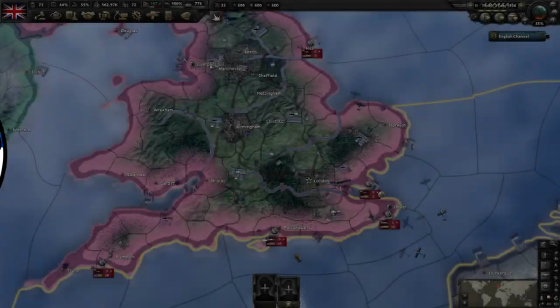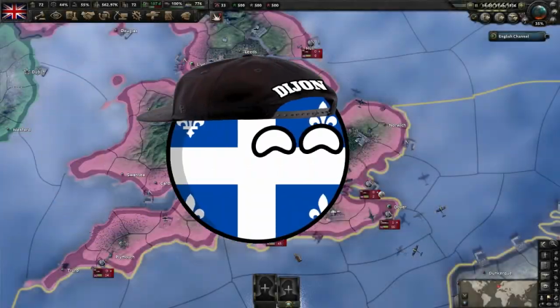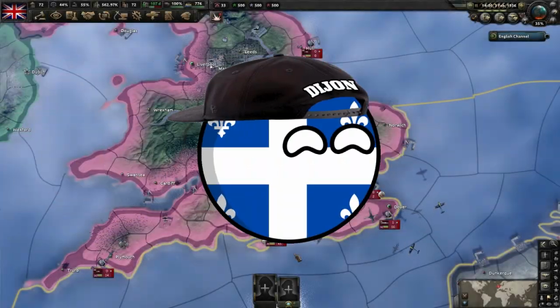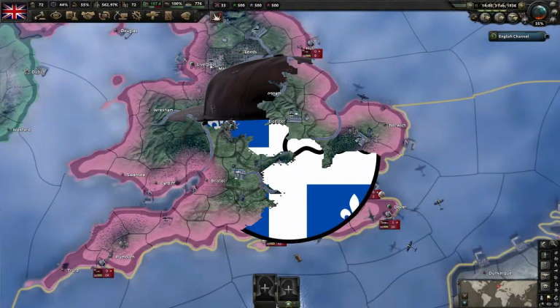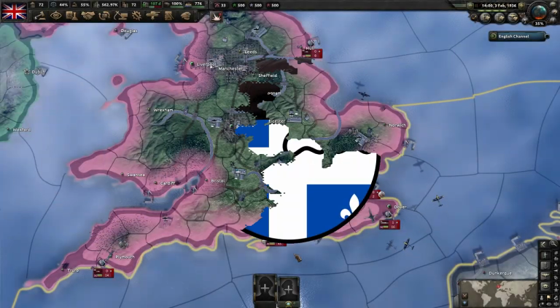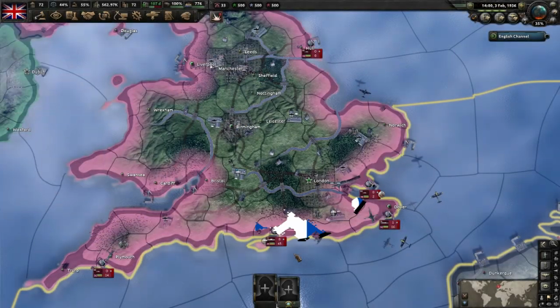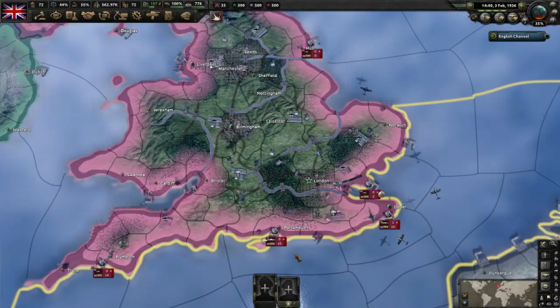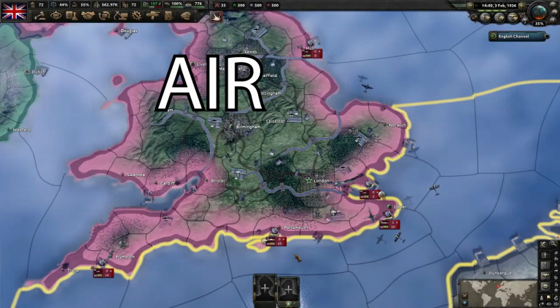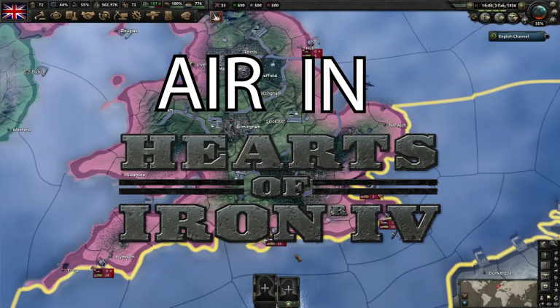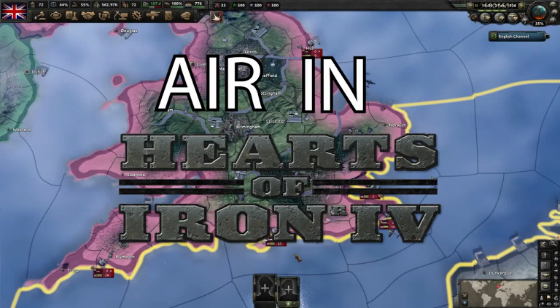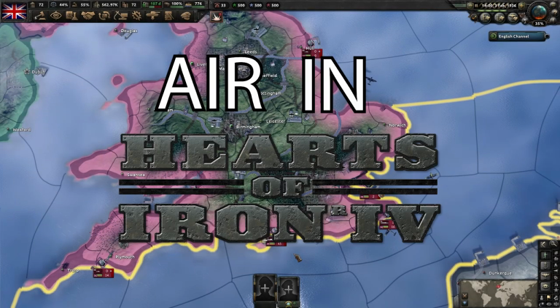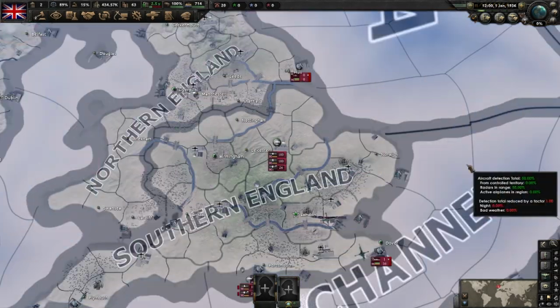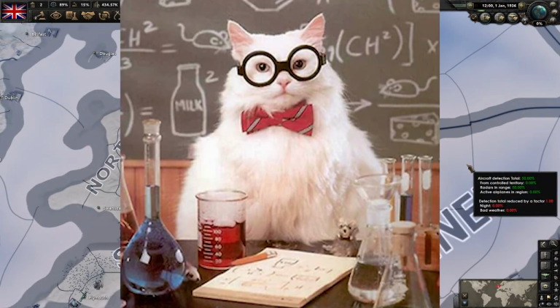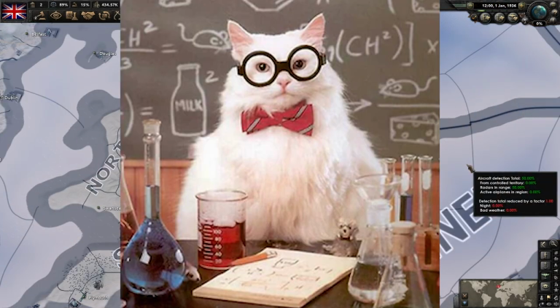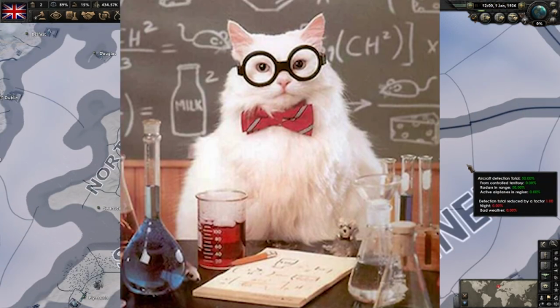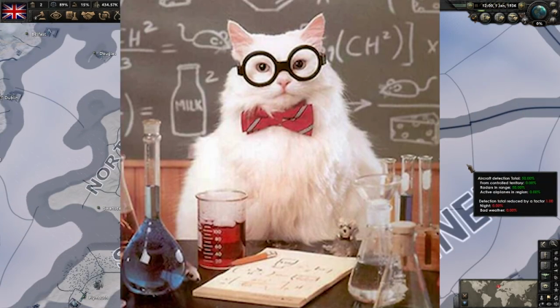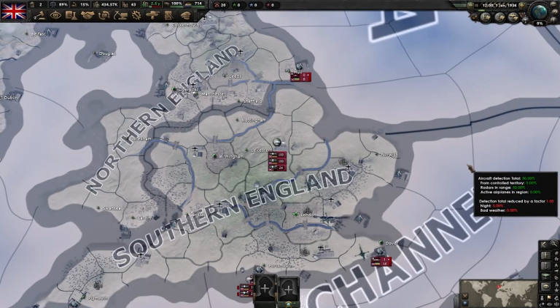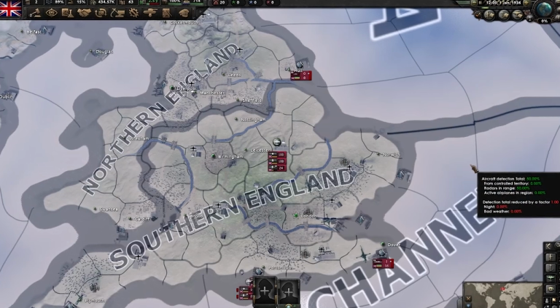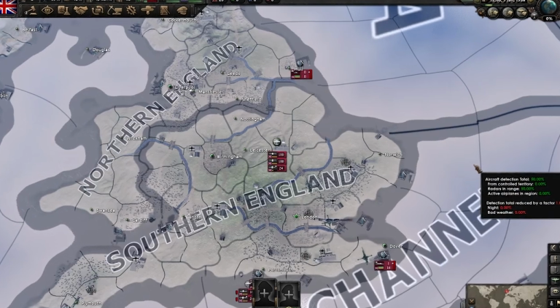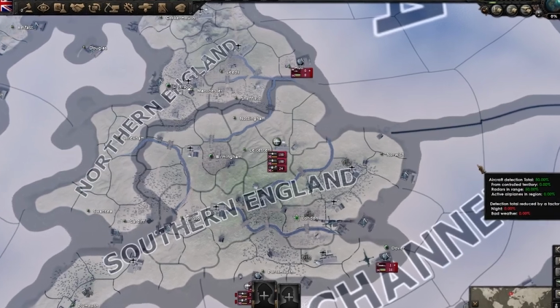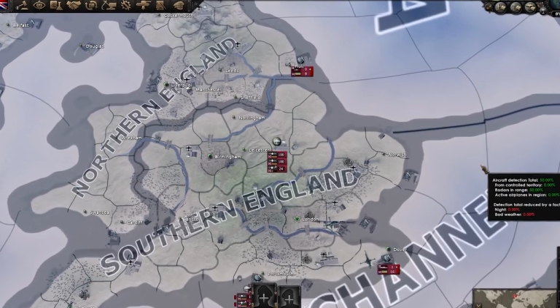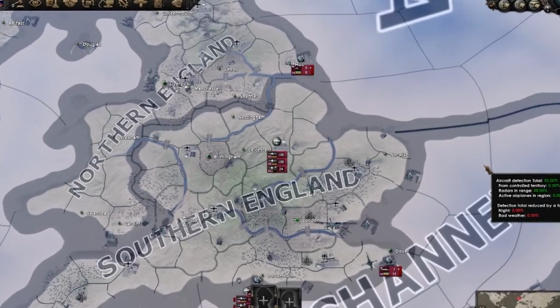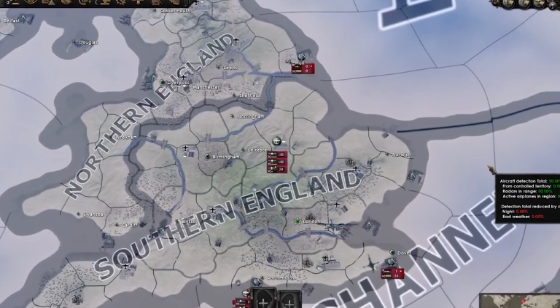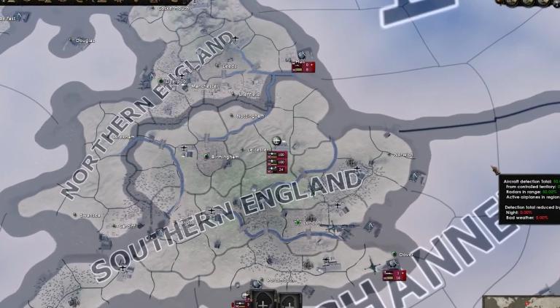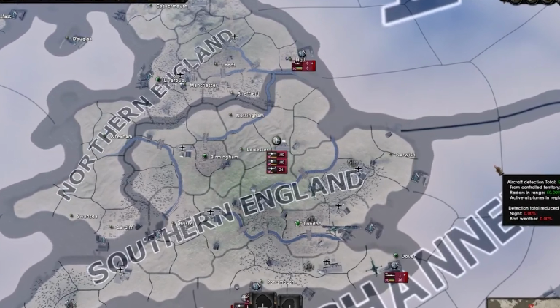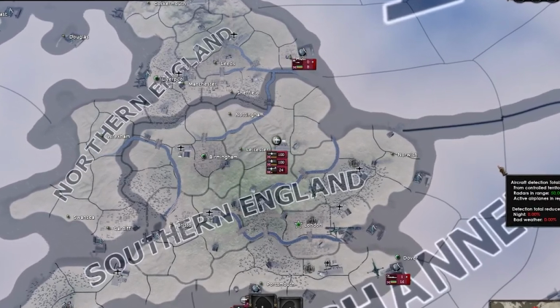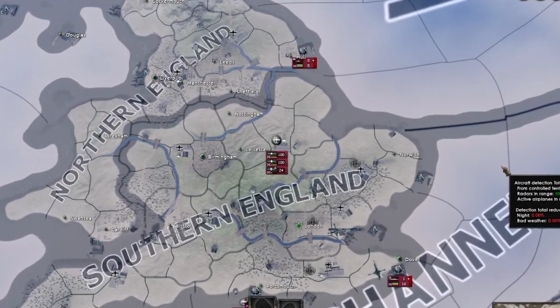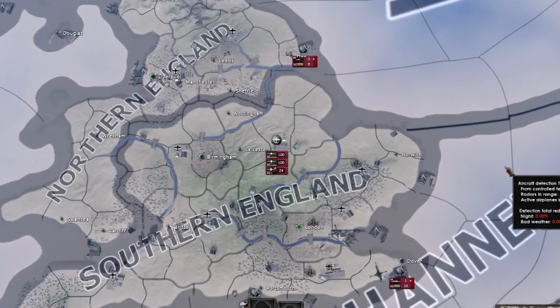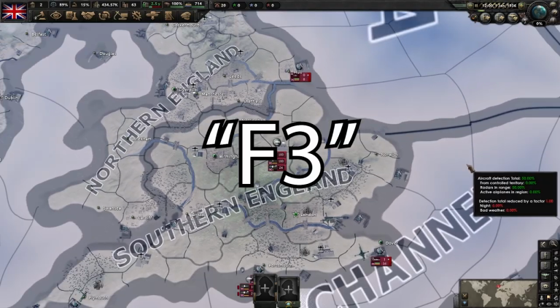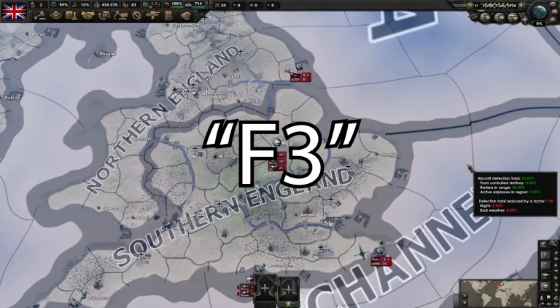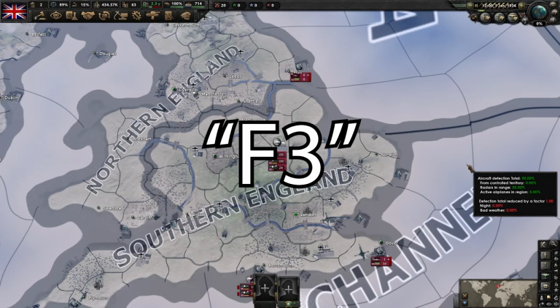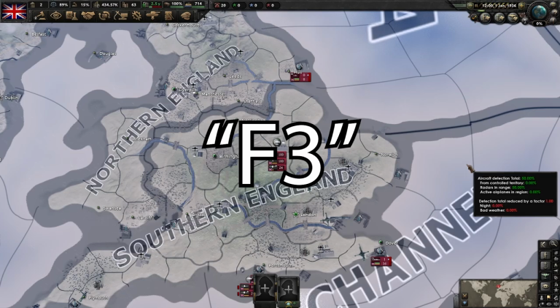Today I'm going to show you how to do air in HOI4. Let's start with the basics. If you want to enter the air map mode like this, you just hit F3.